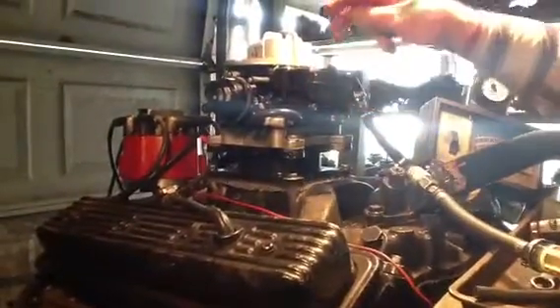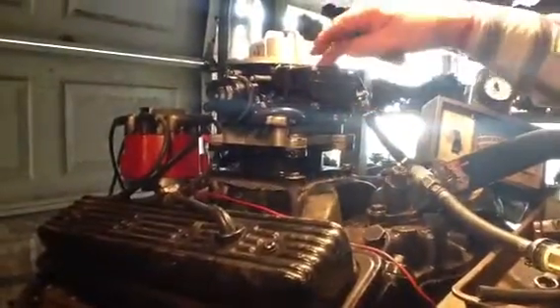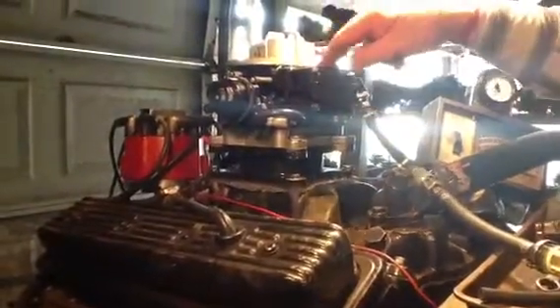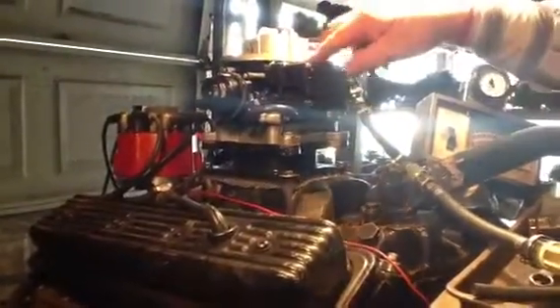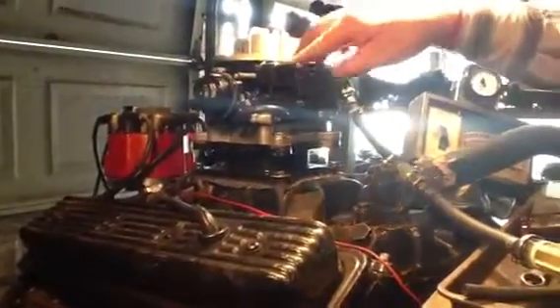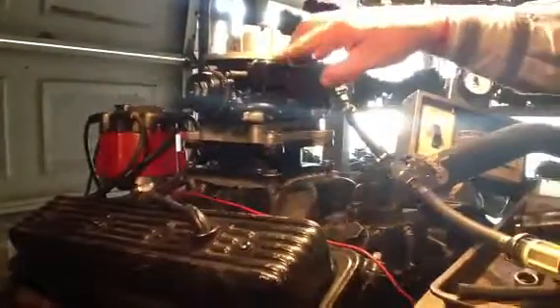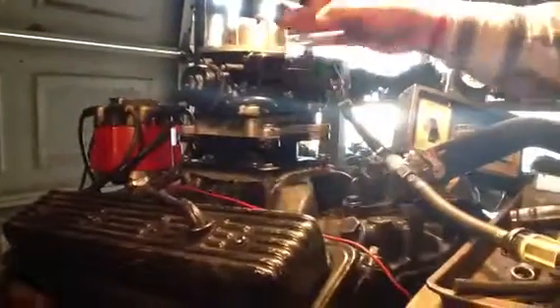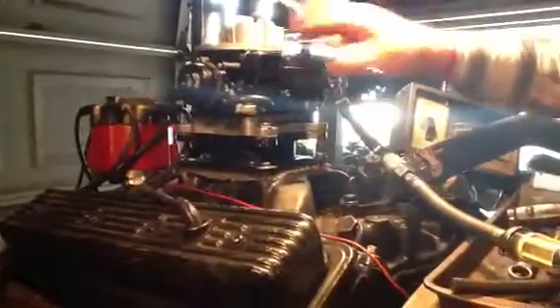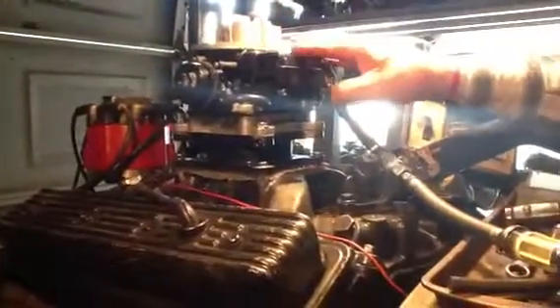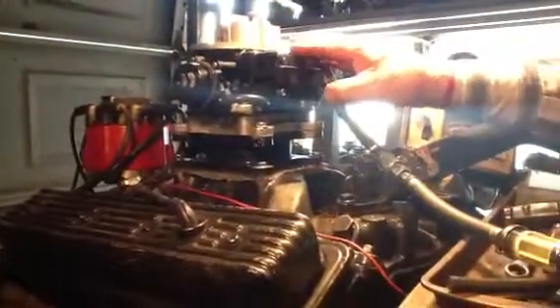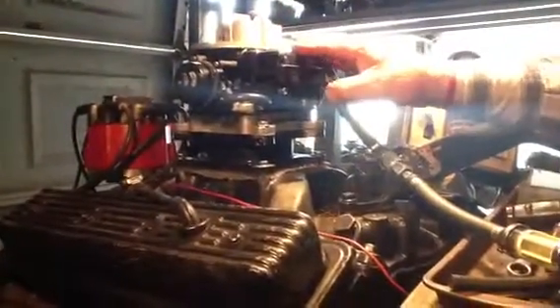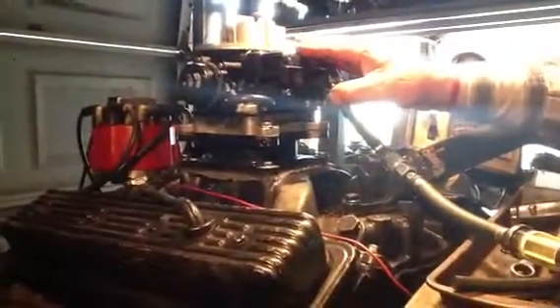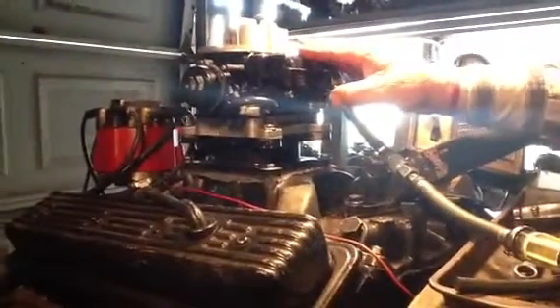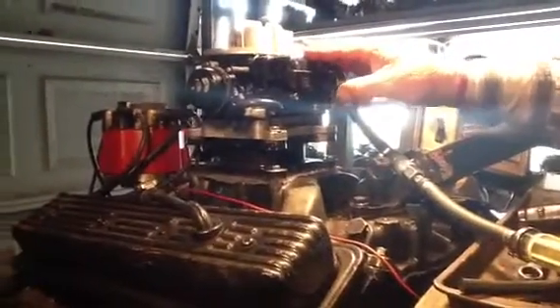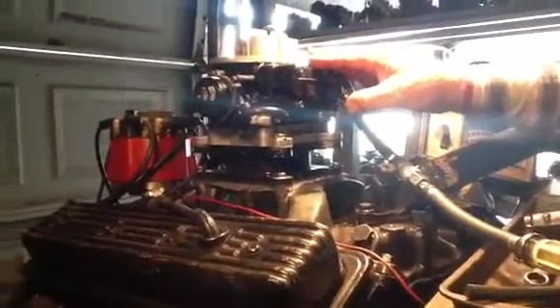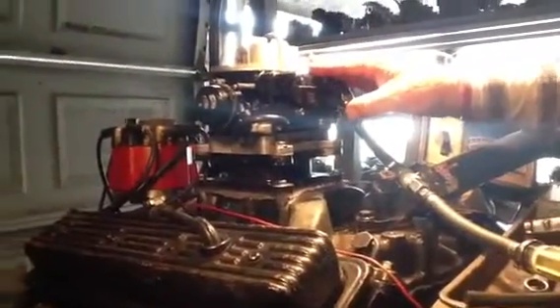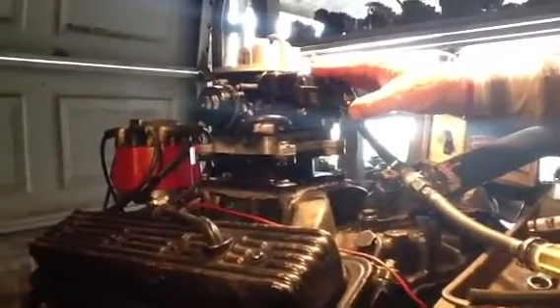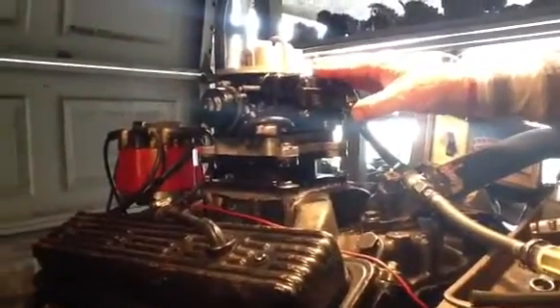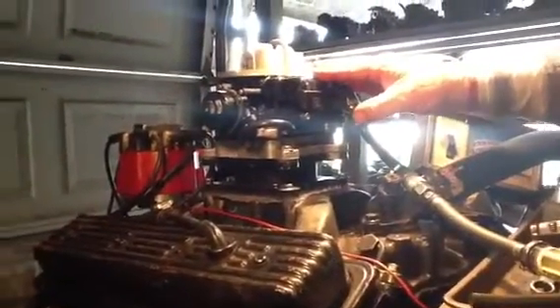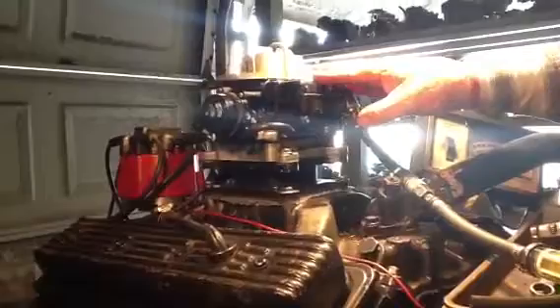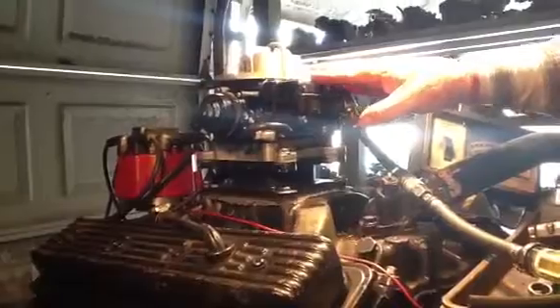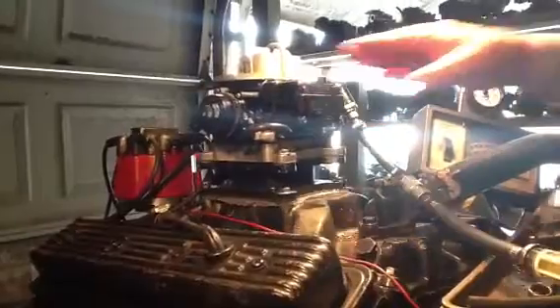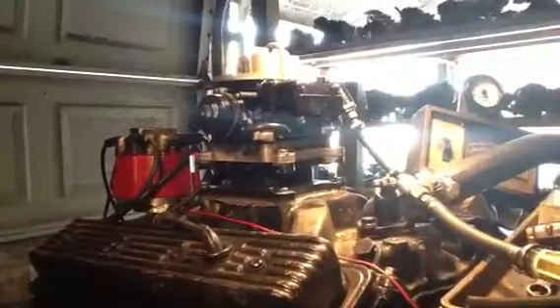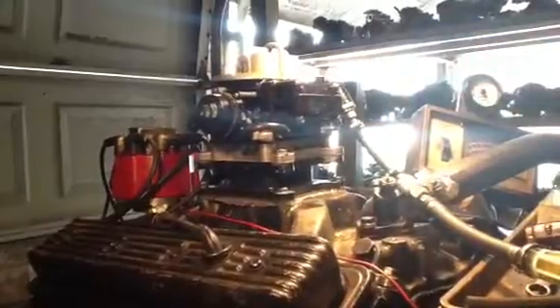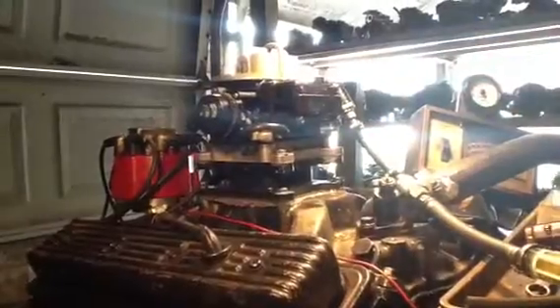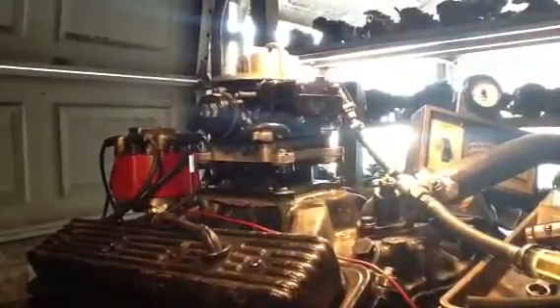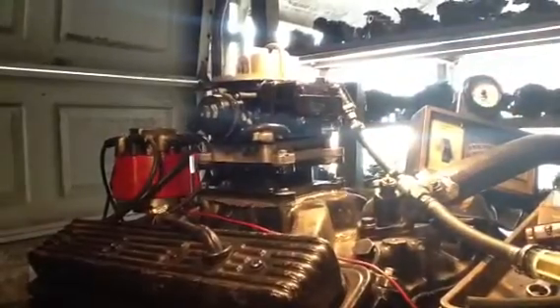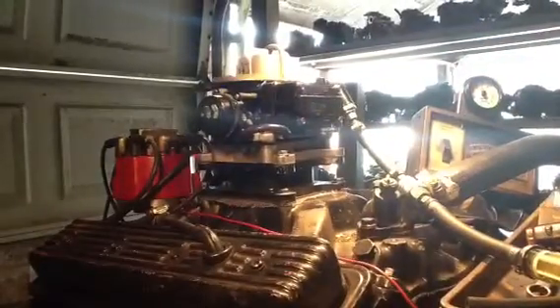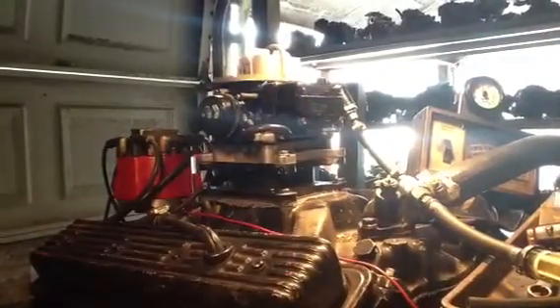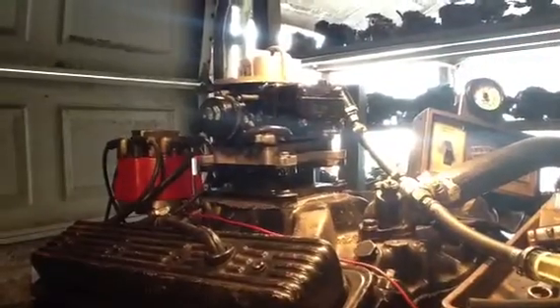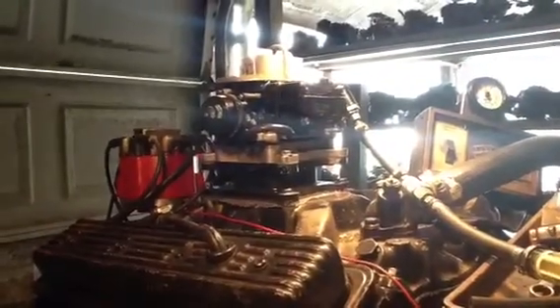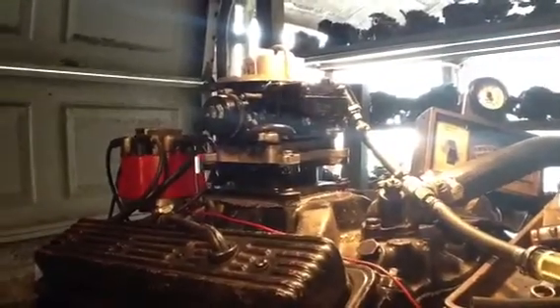There it is — electric choke Holley two-barrel for Mr. George. Thank you for the business.